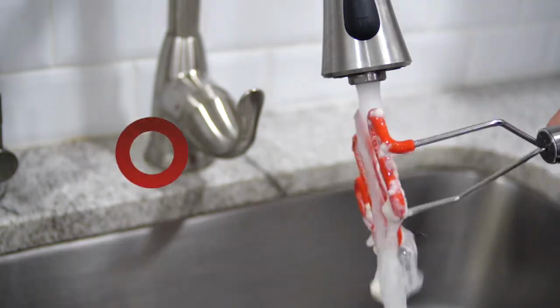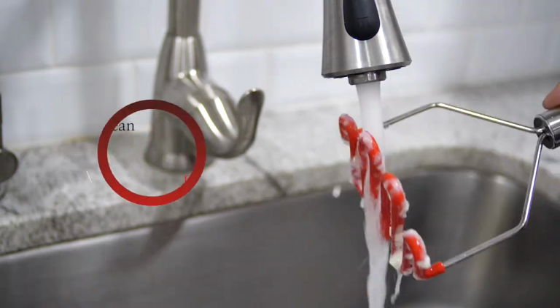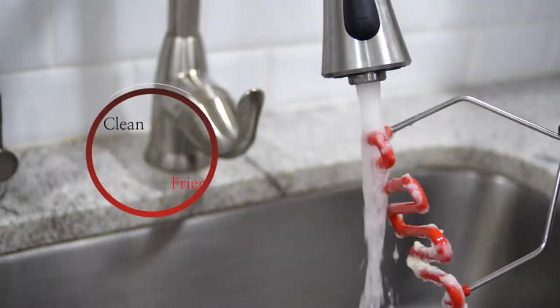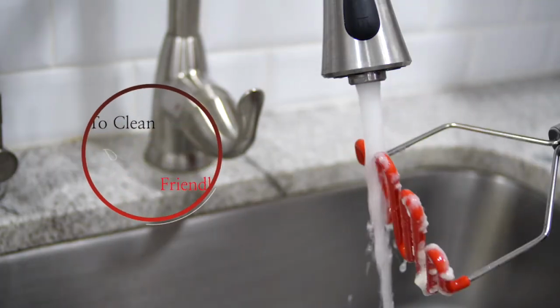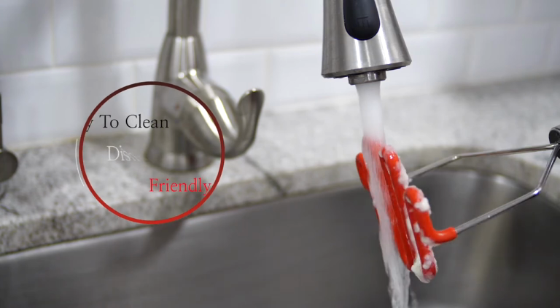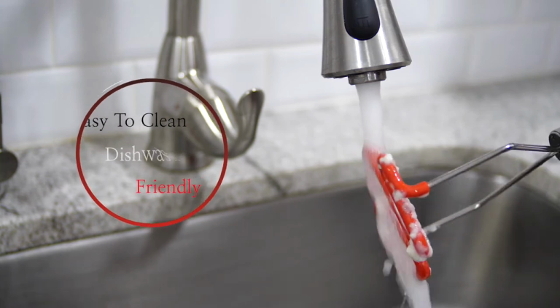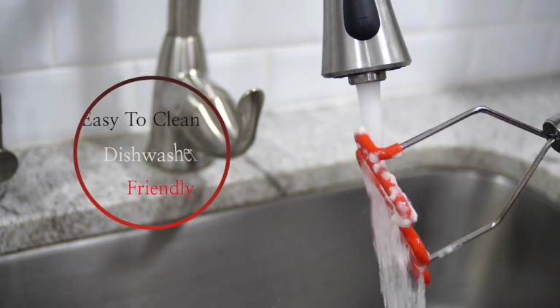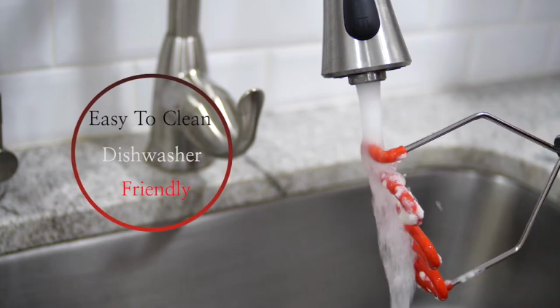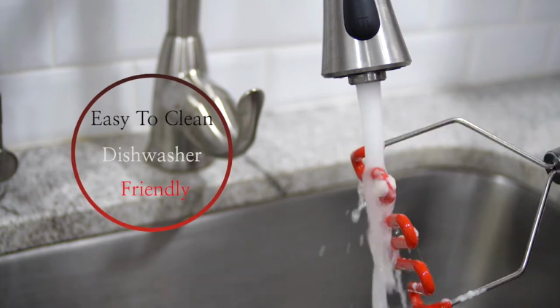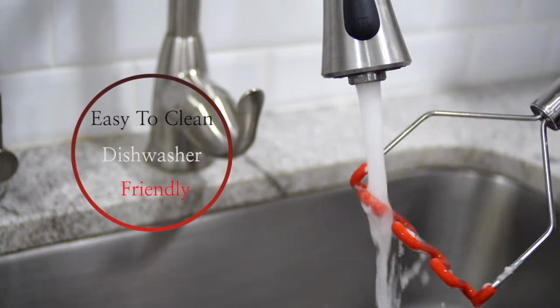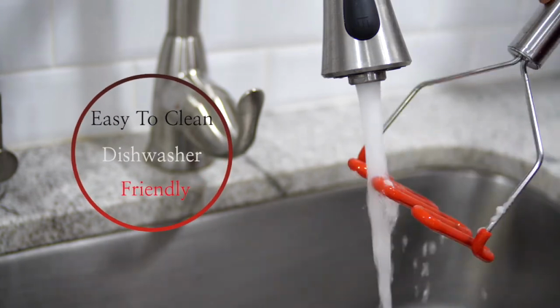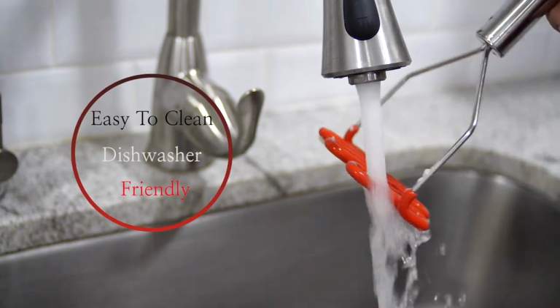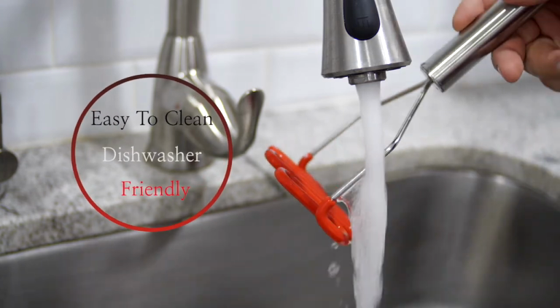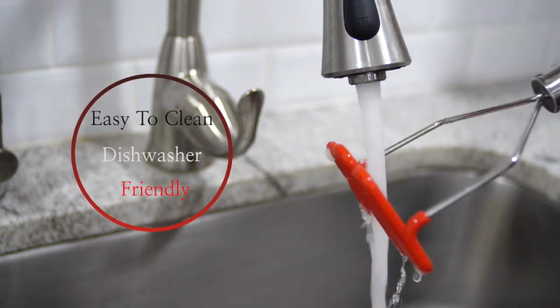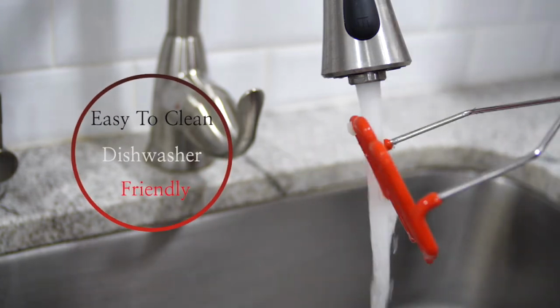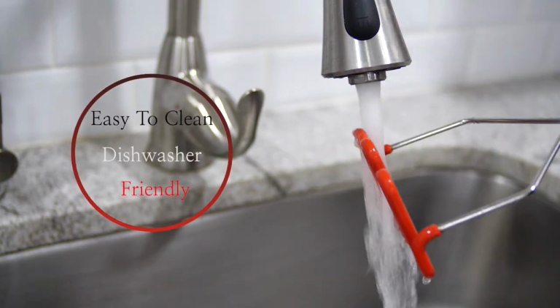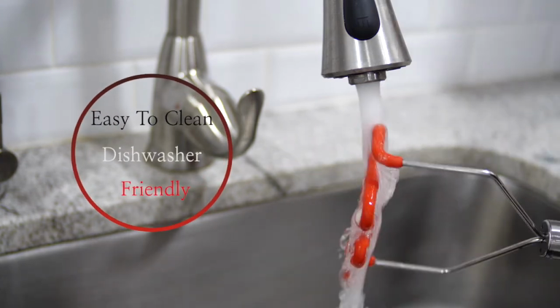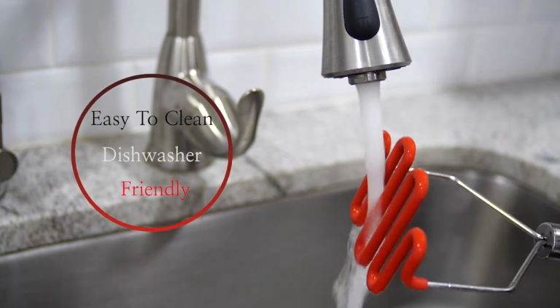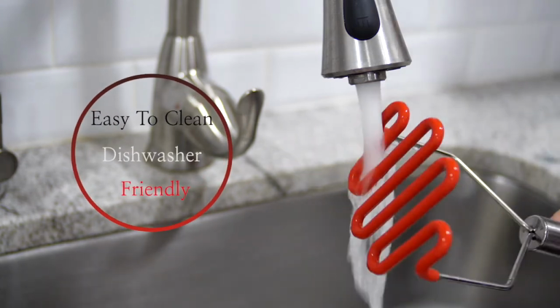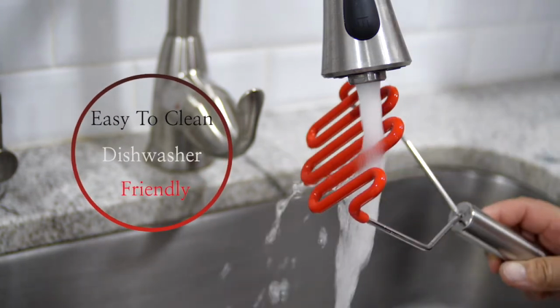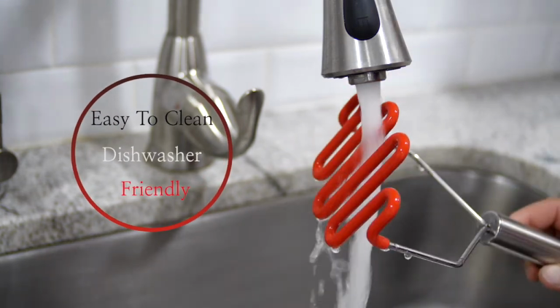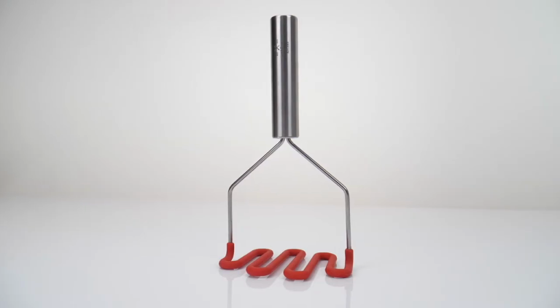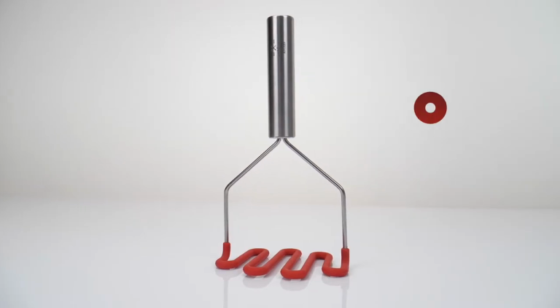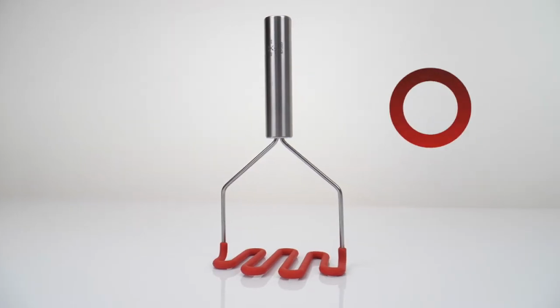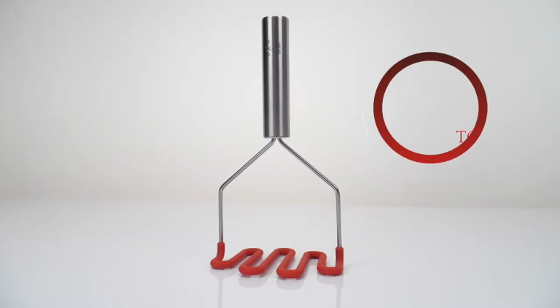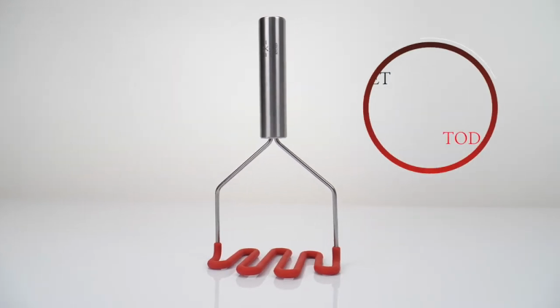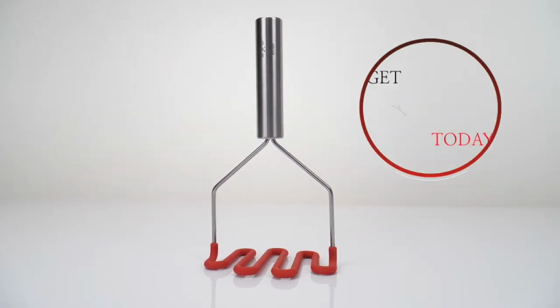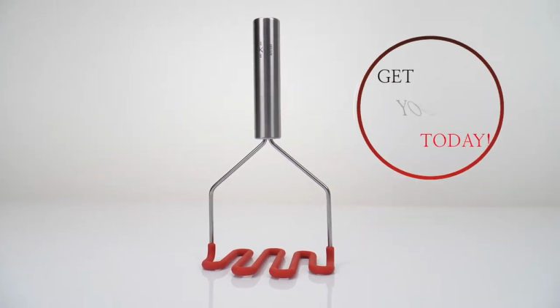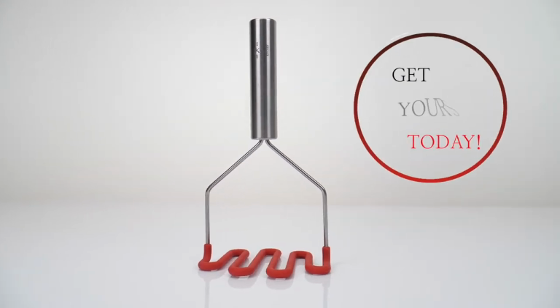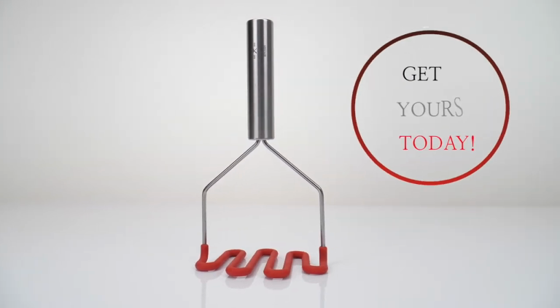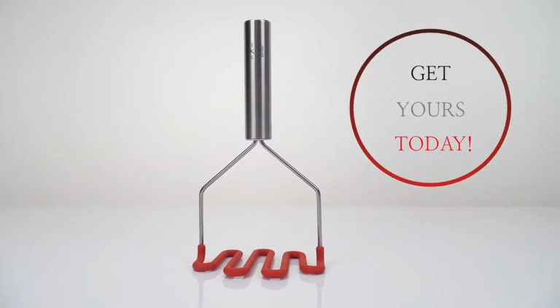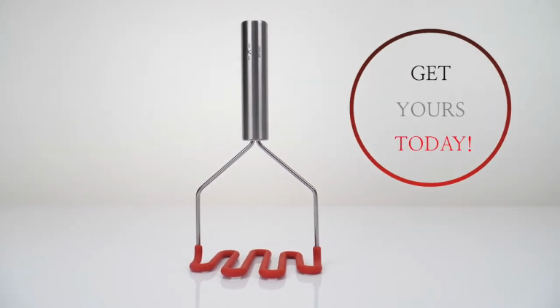Easy to clean and dishwasher friendly. Get yours today!